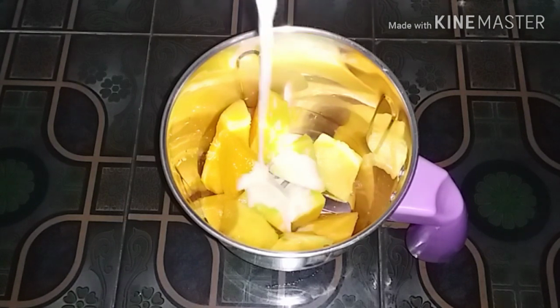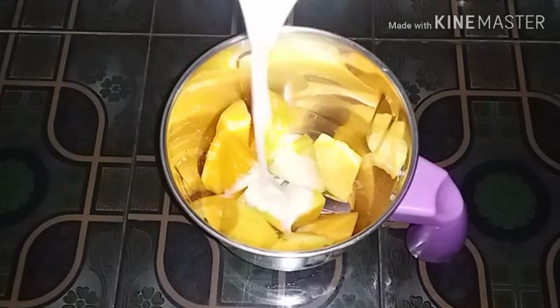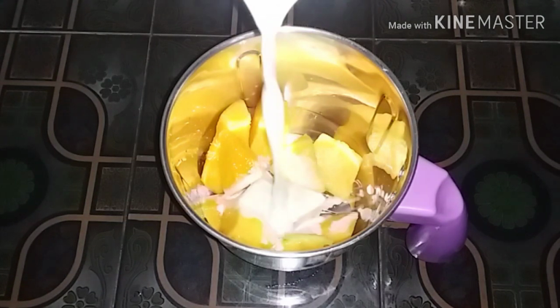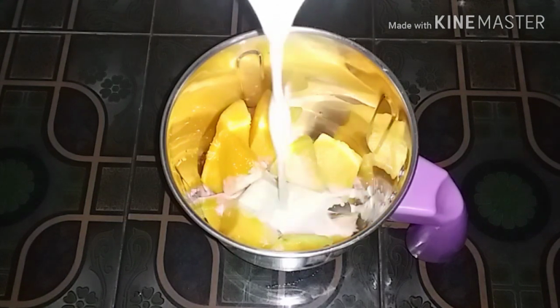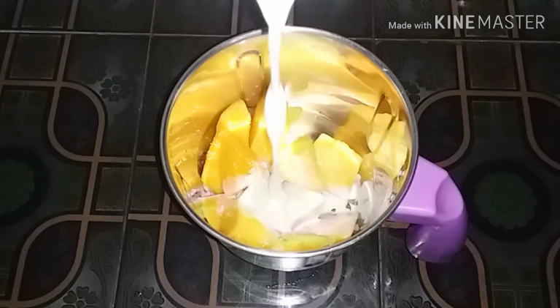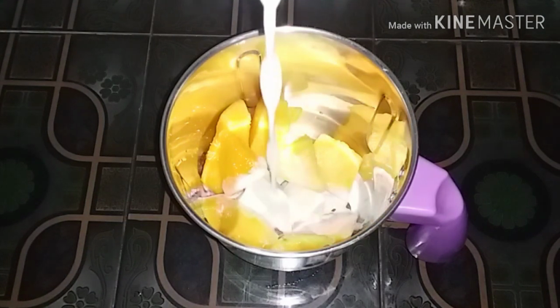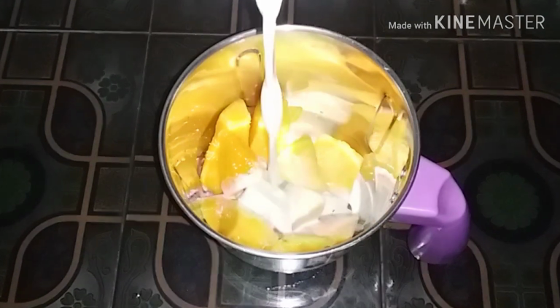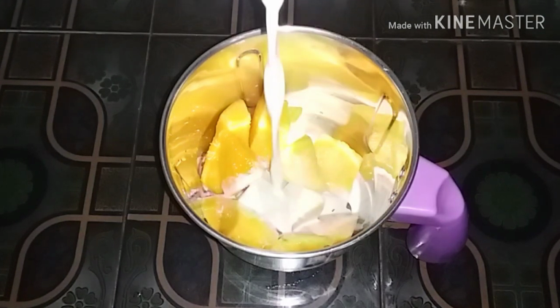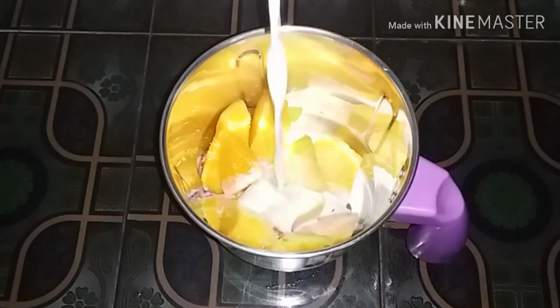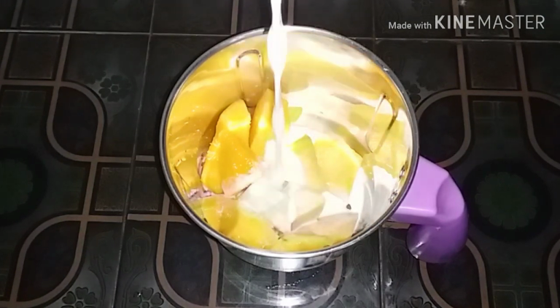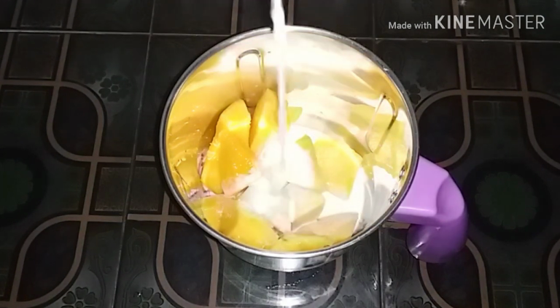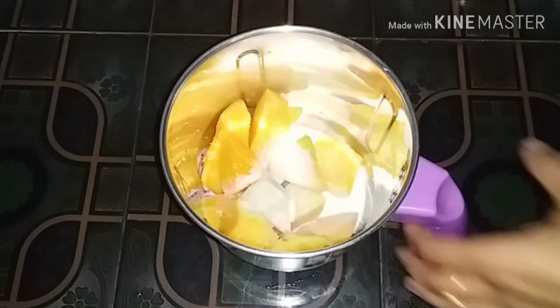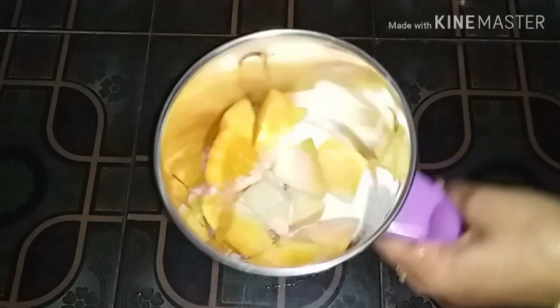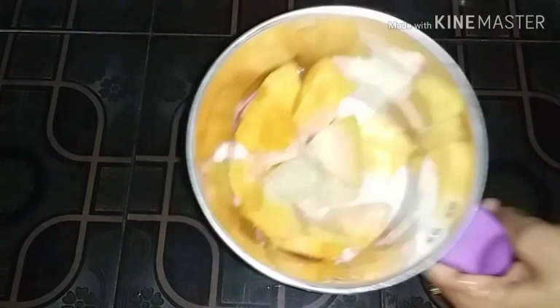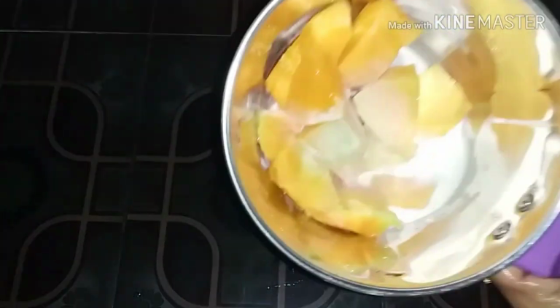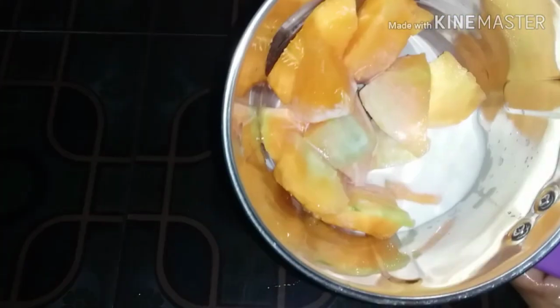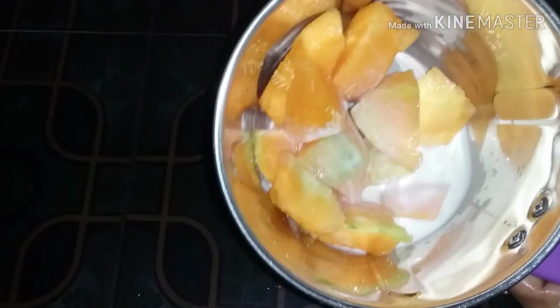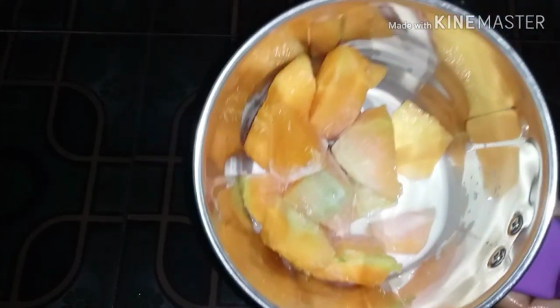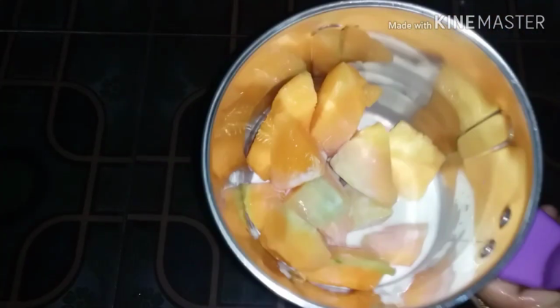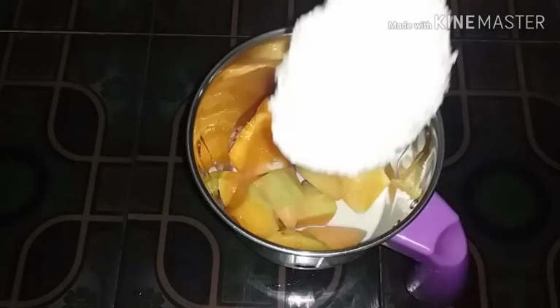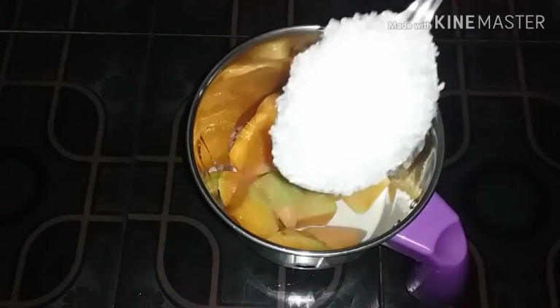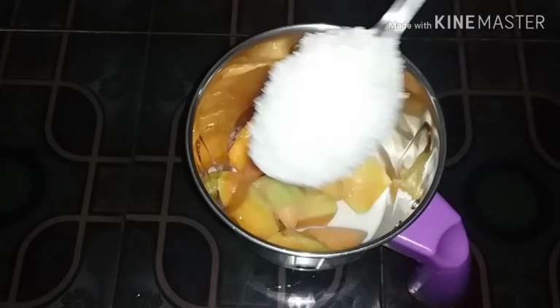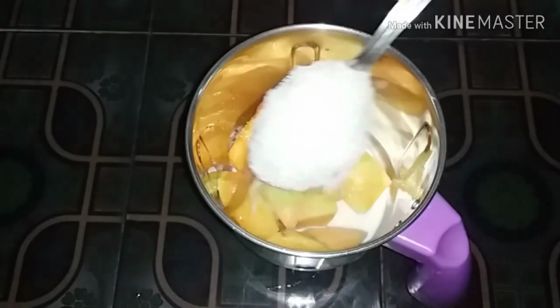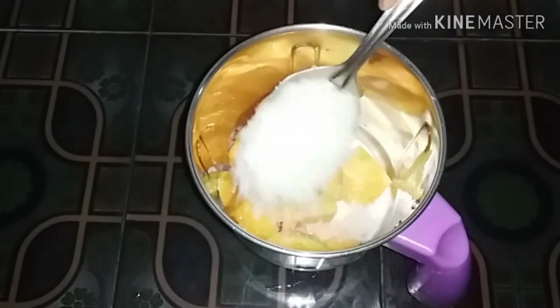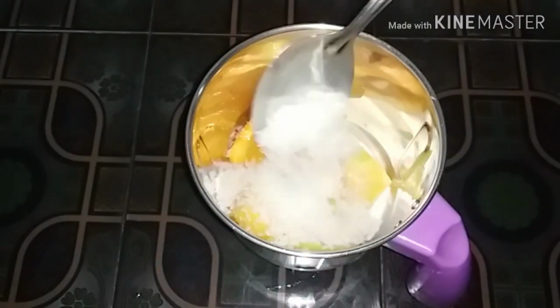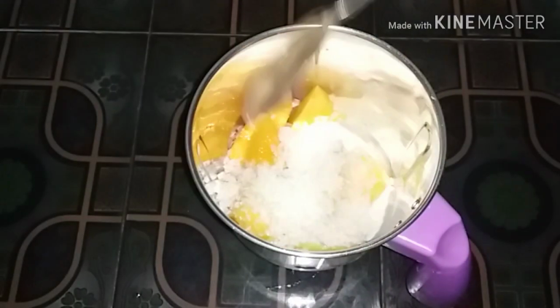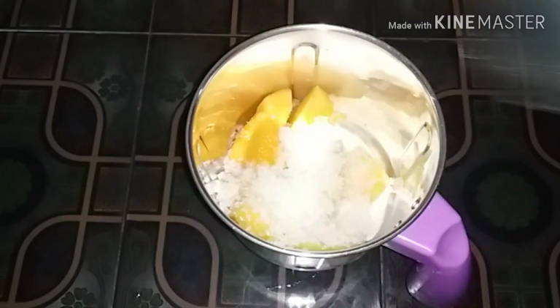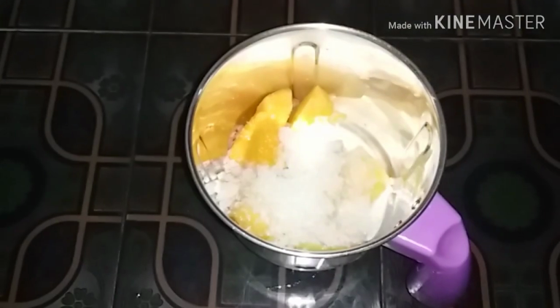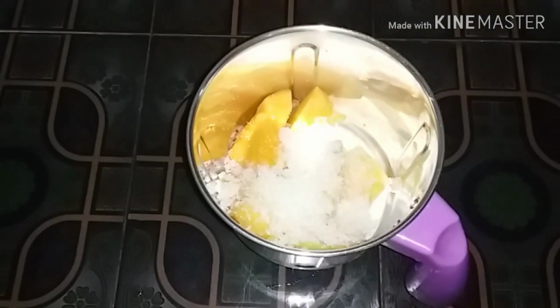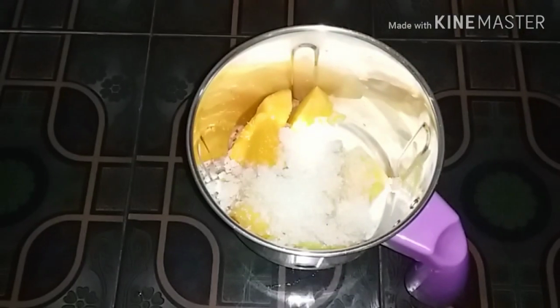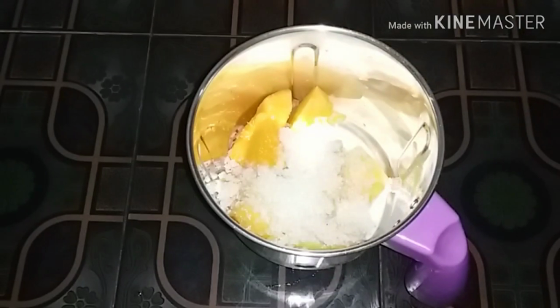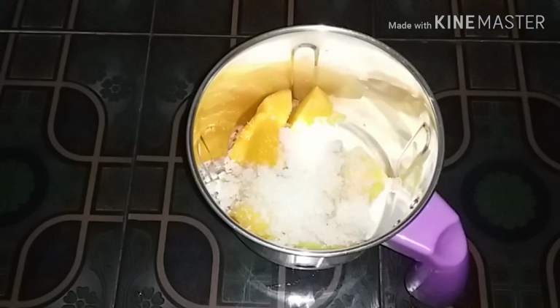I am going to mix it in the bowl. We have it — chop this a bit. Give it a pour for a few minutes.